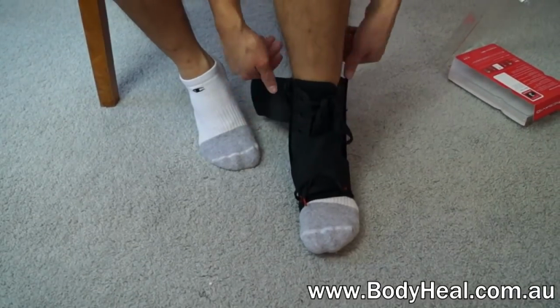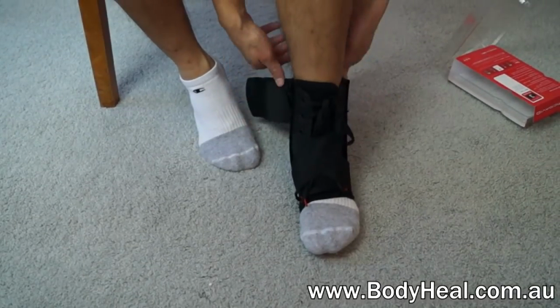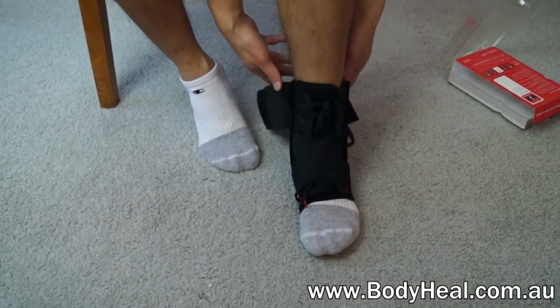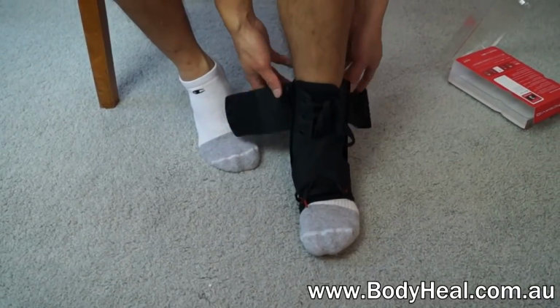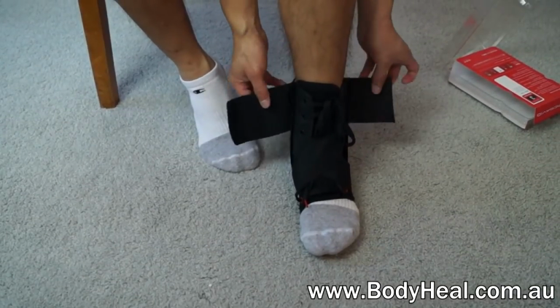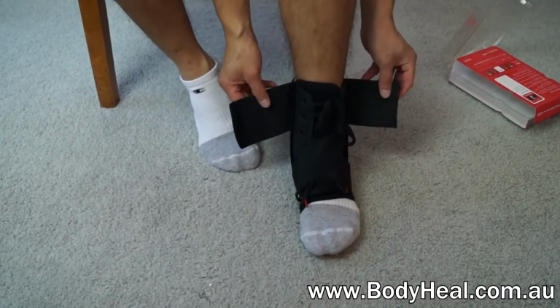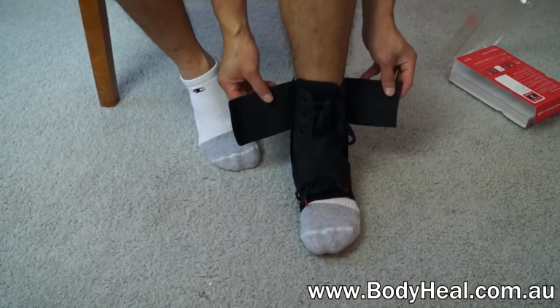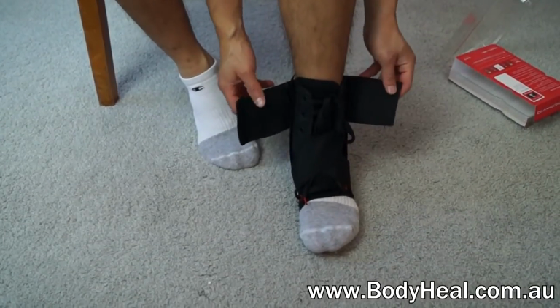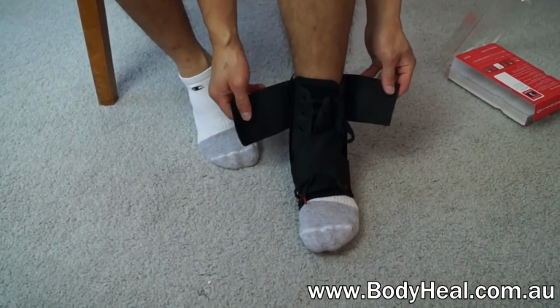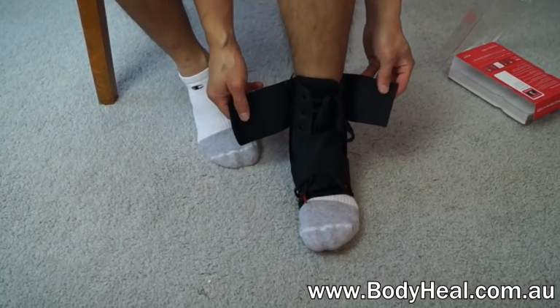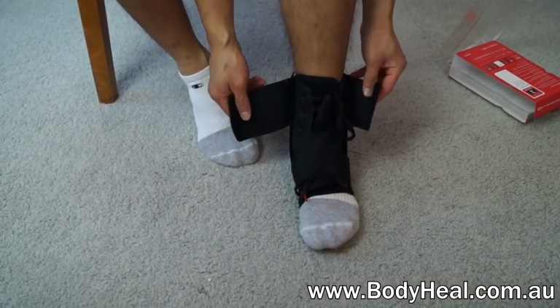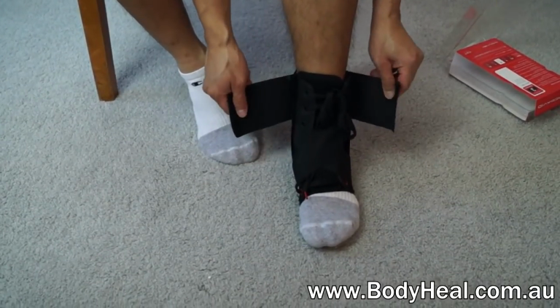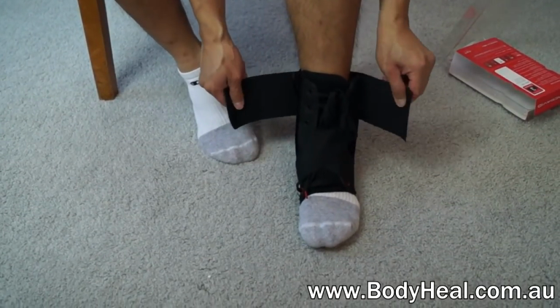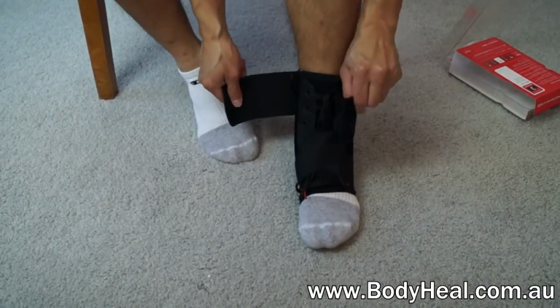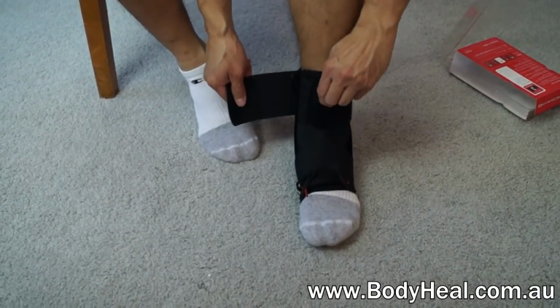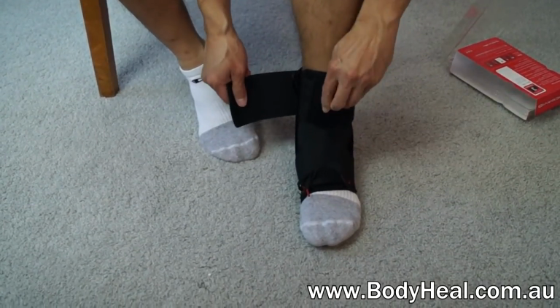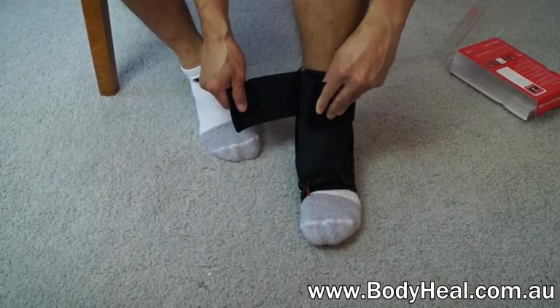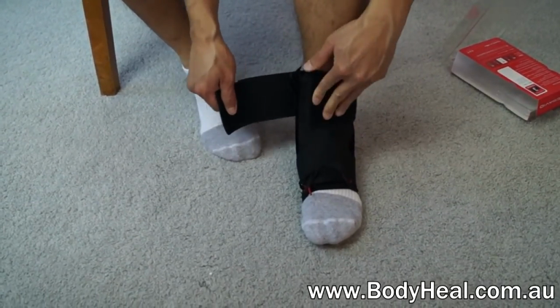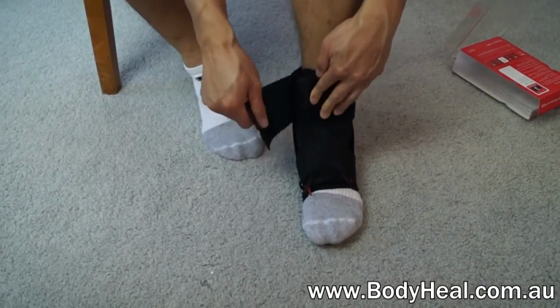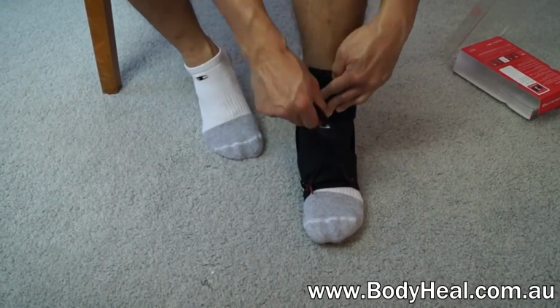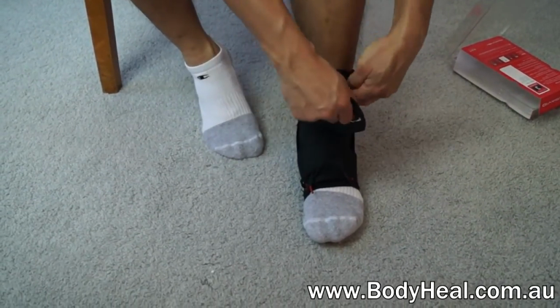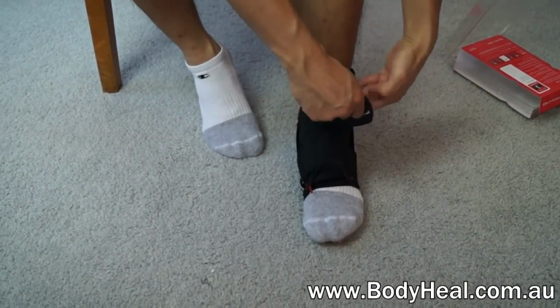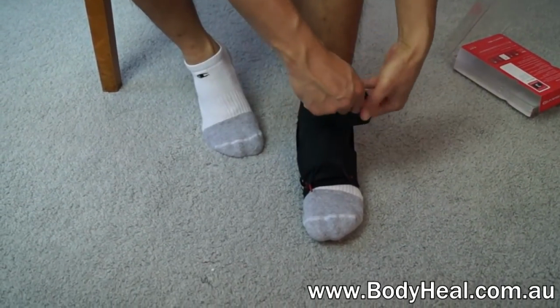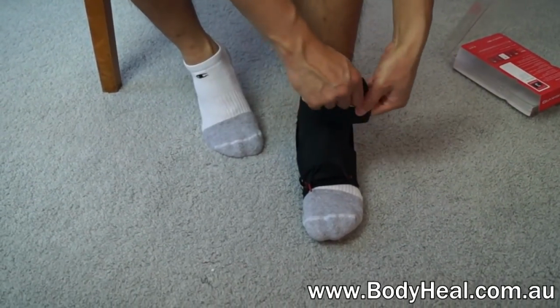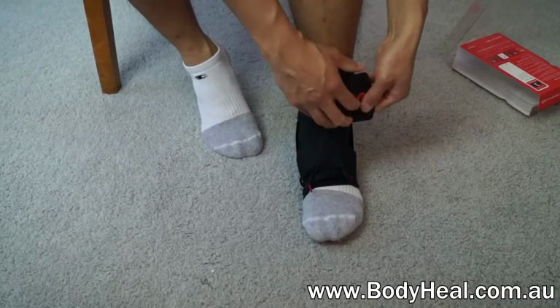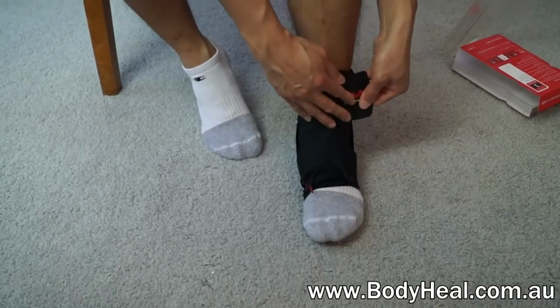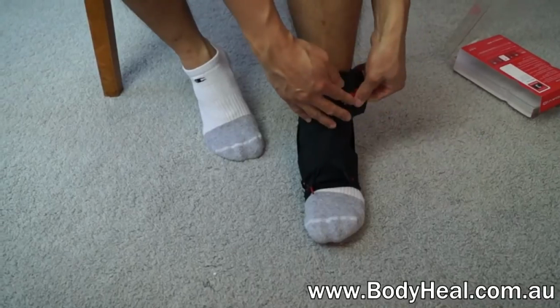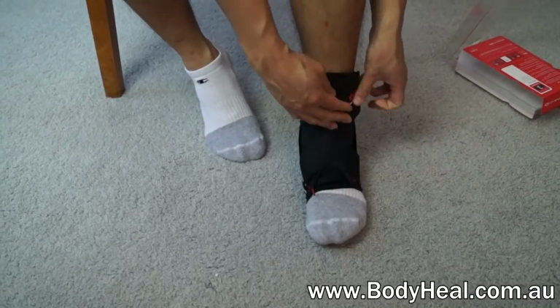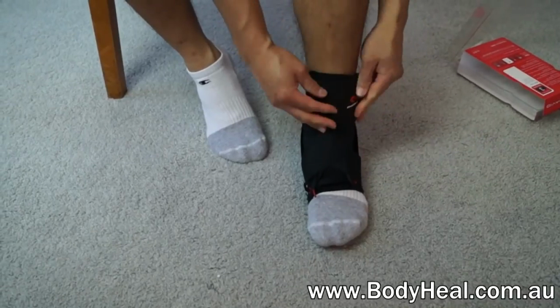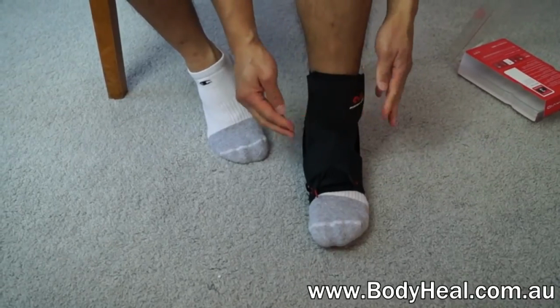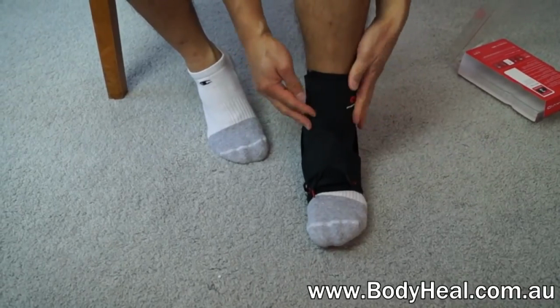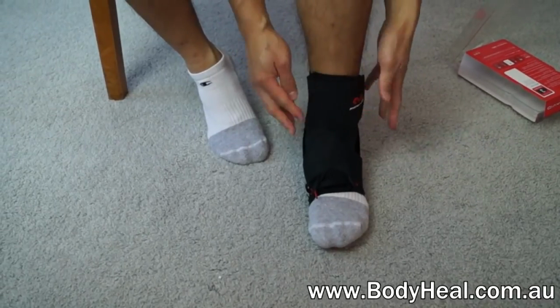It's easy to put on and lace up and allows comfortable, unrestricted movement during play.